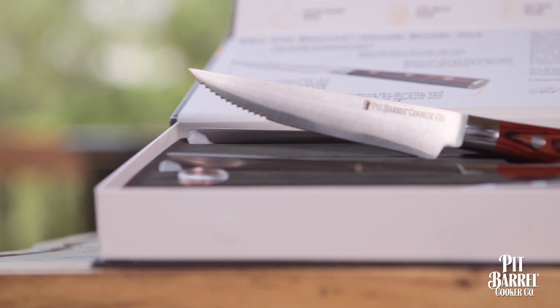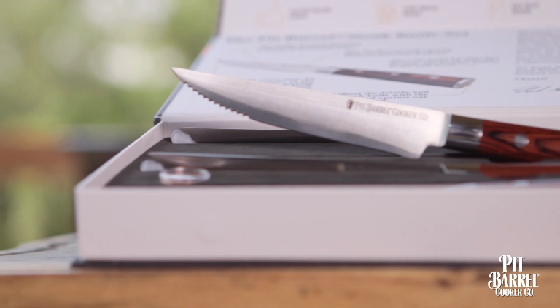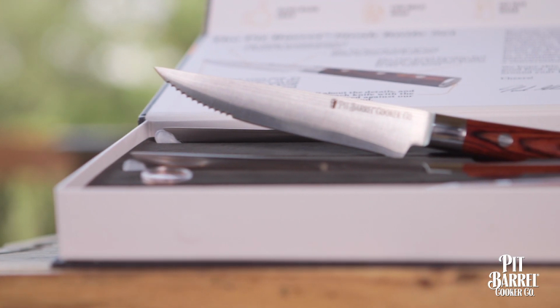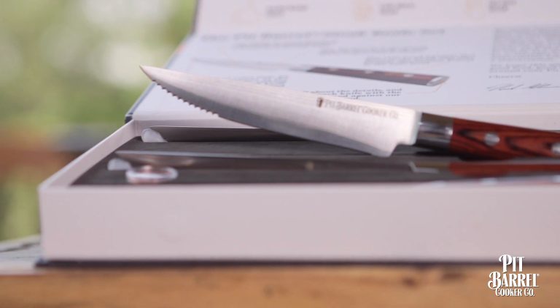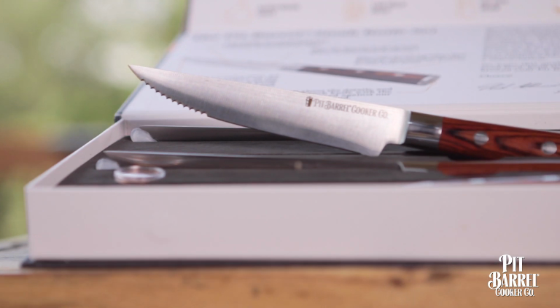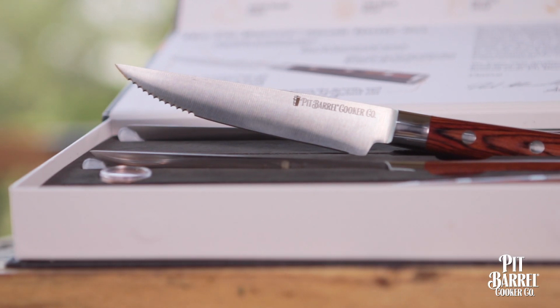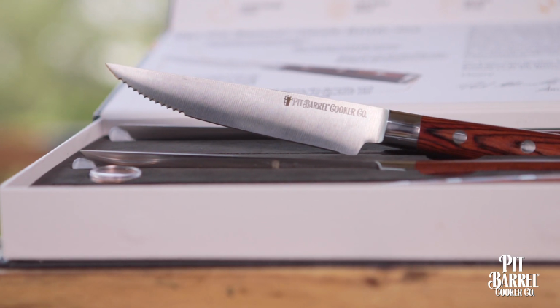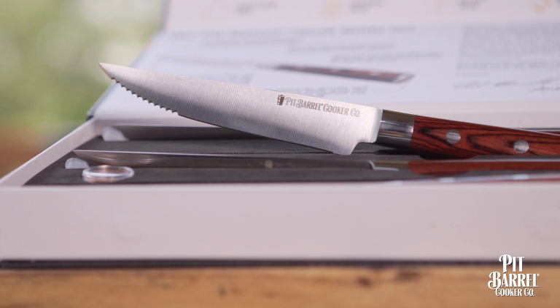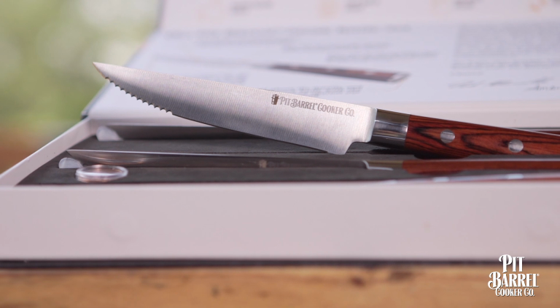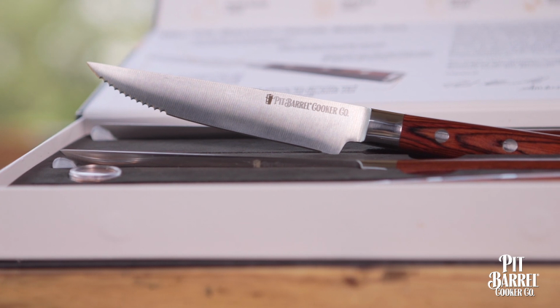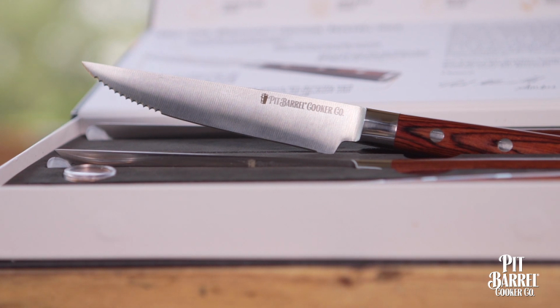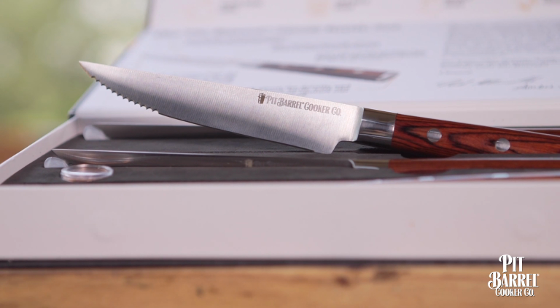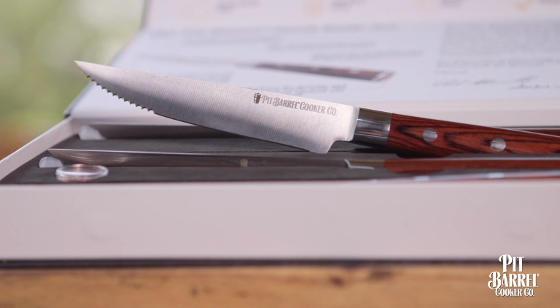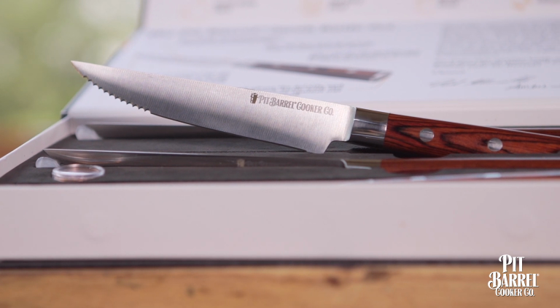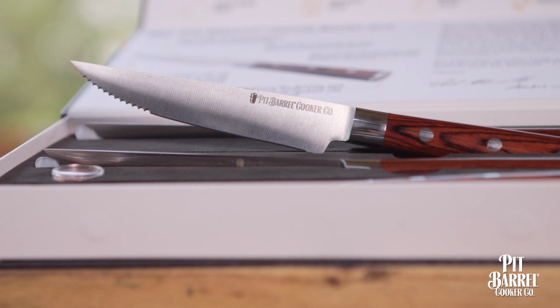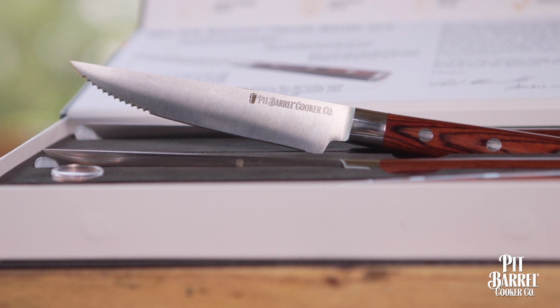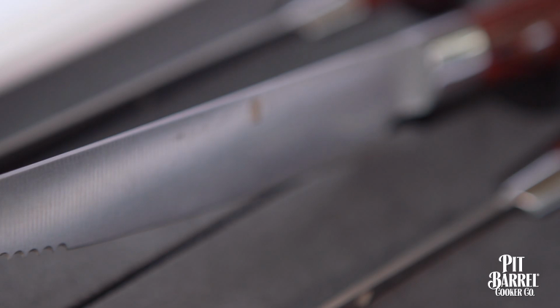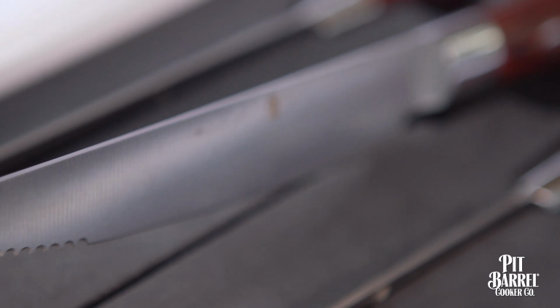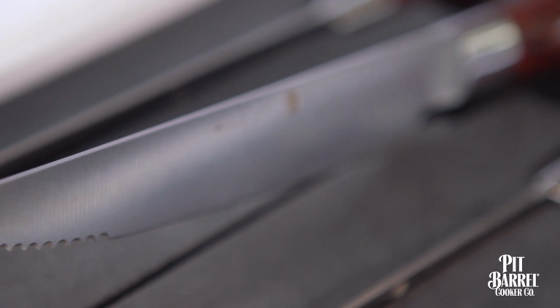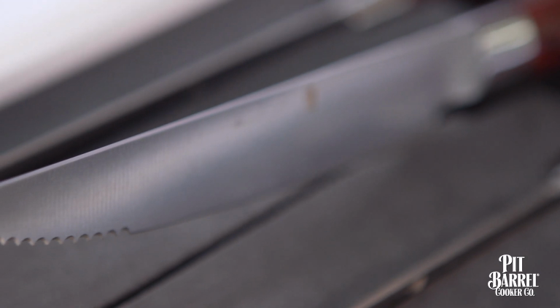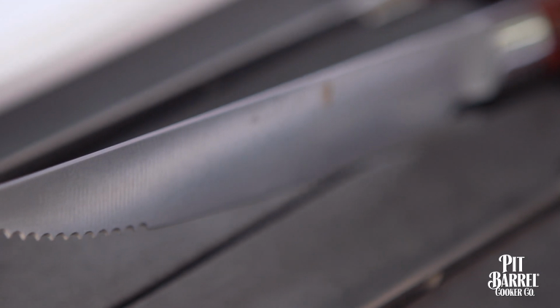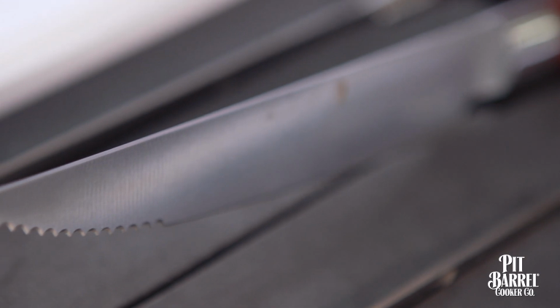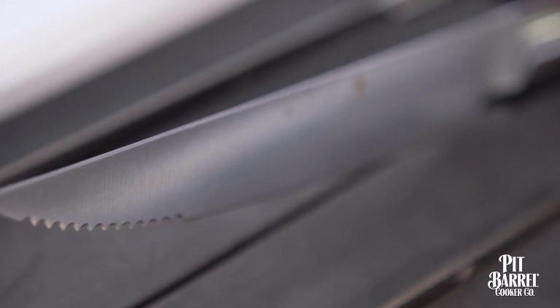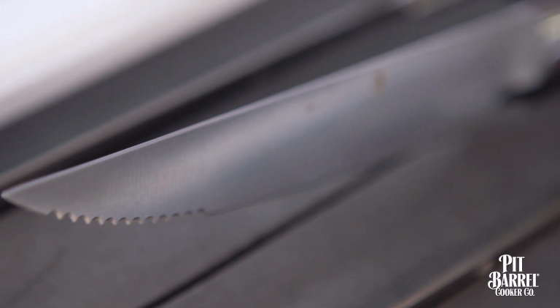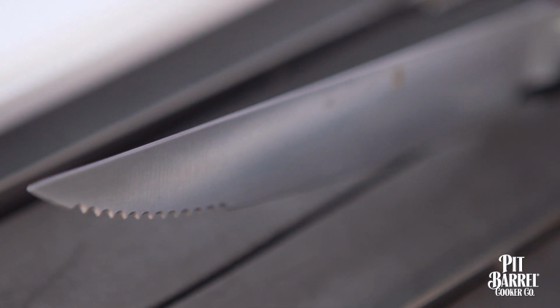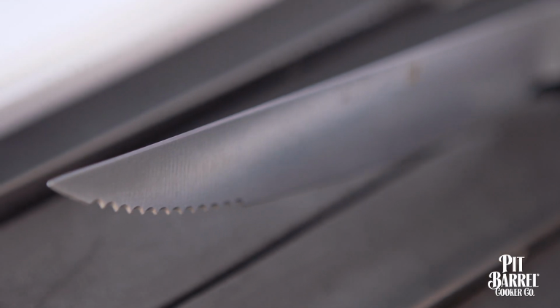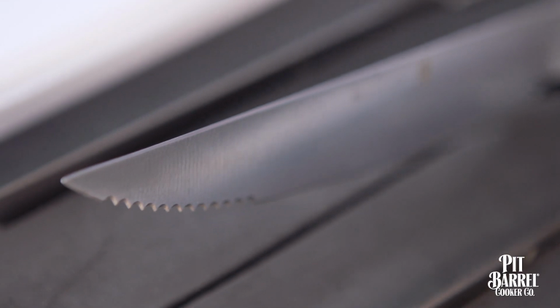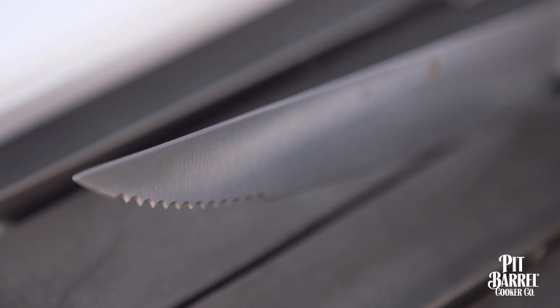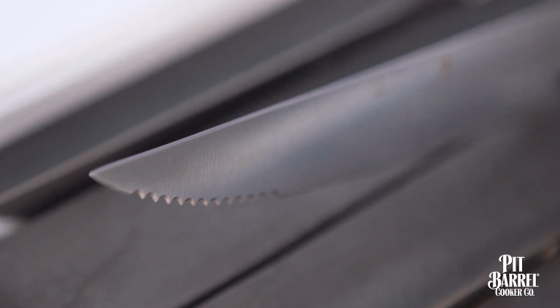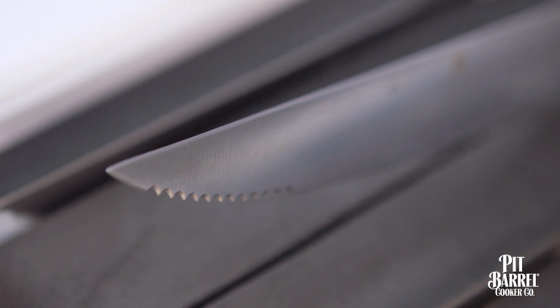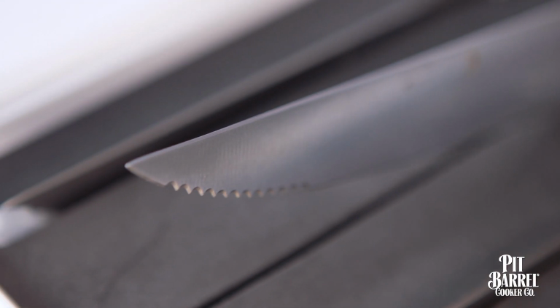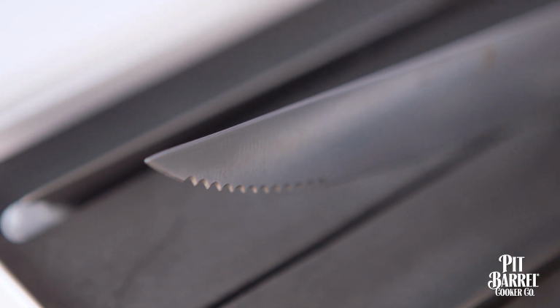These are made from really high quality German stainless steel and are going to have a really sharp edge that will last you a long time.